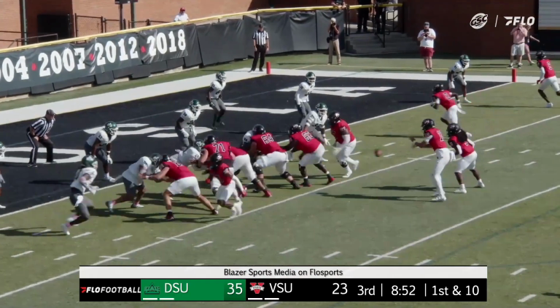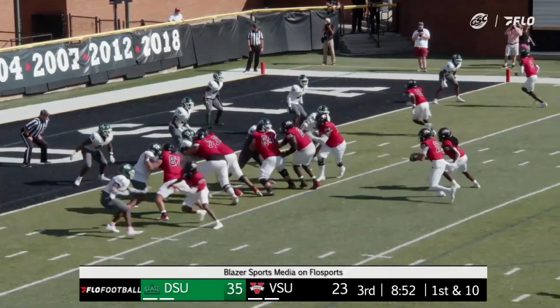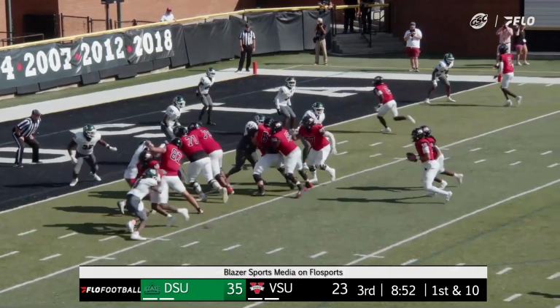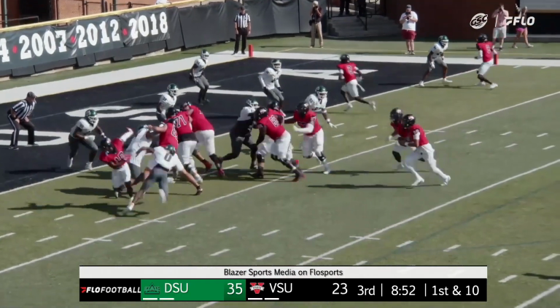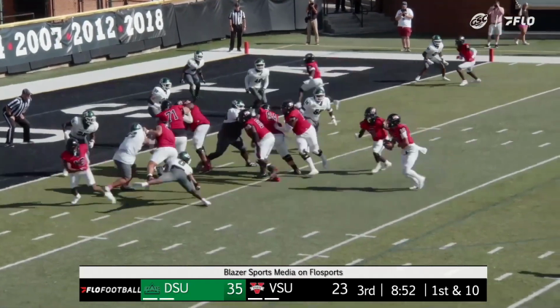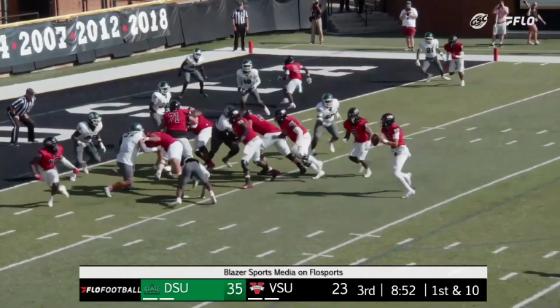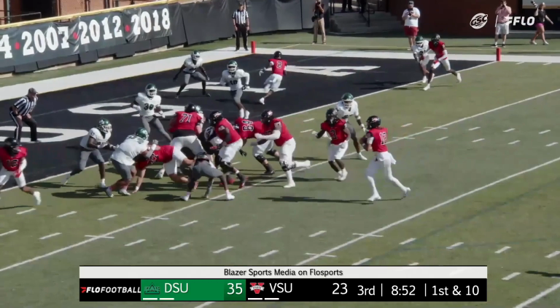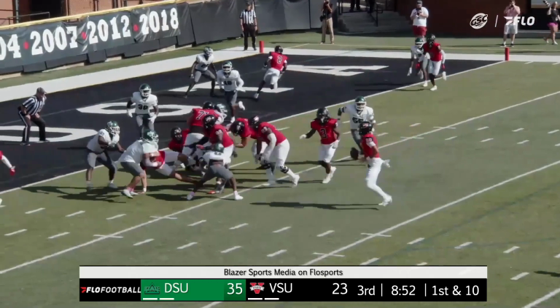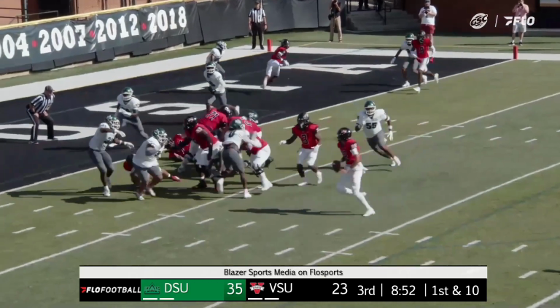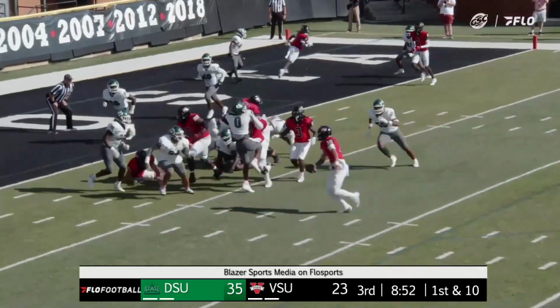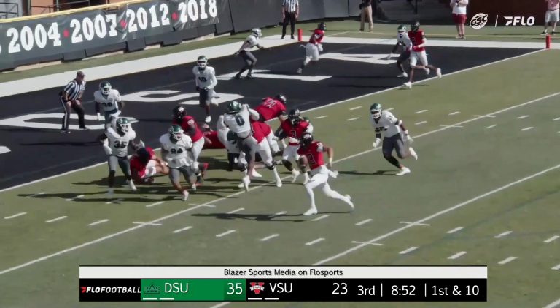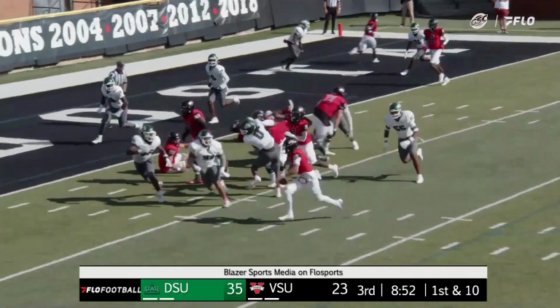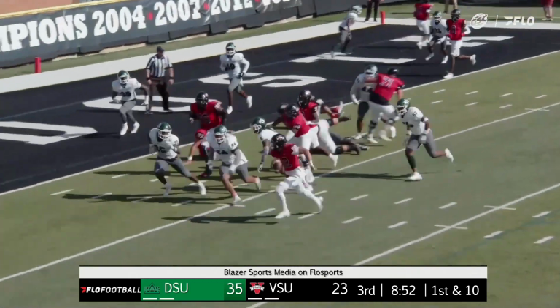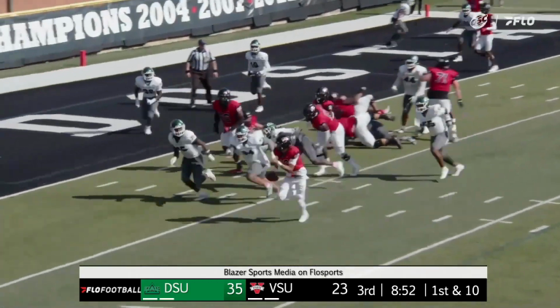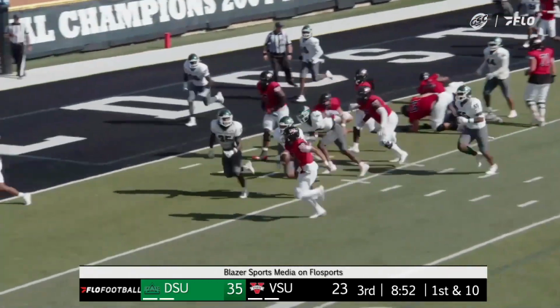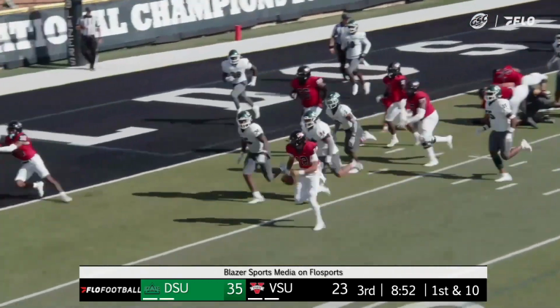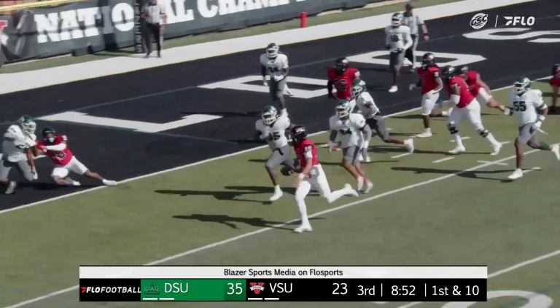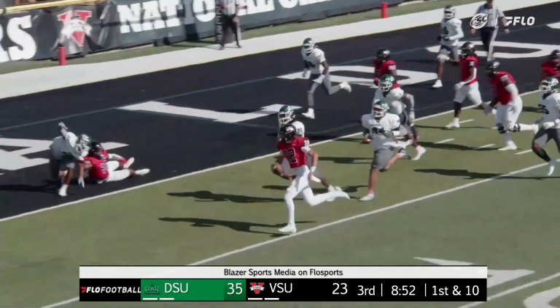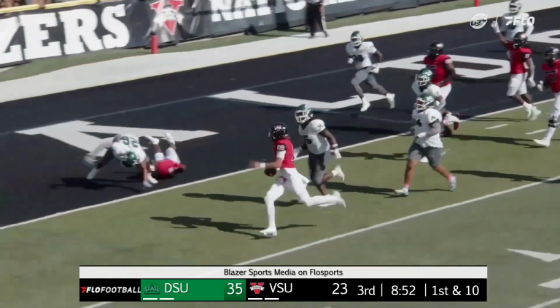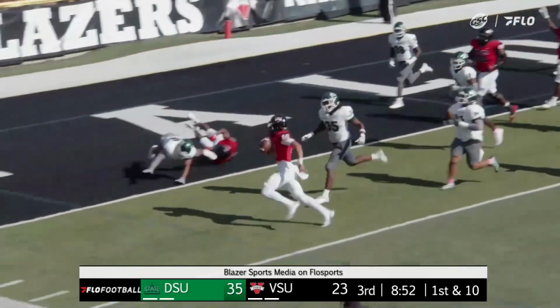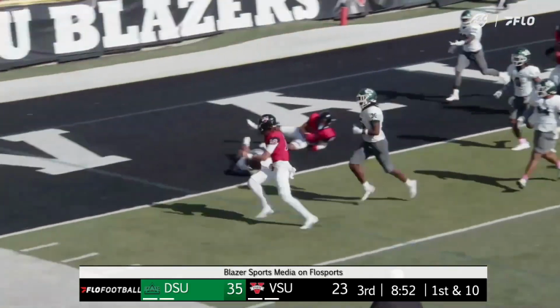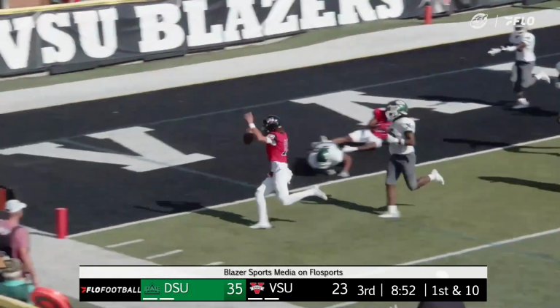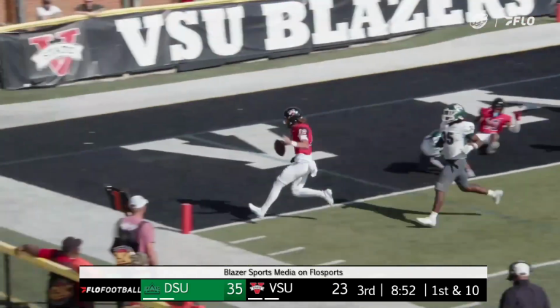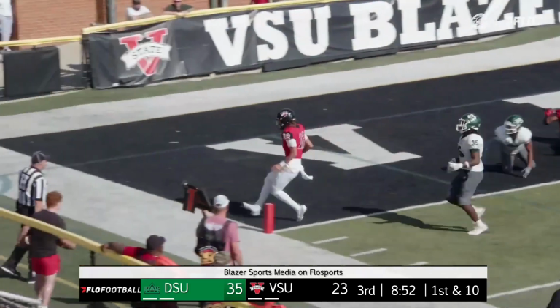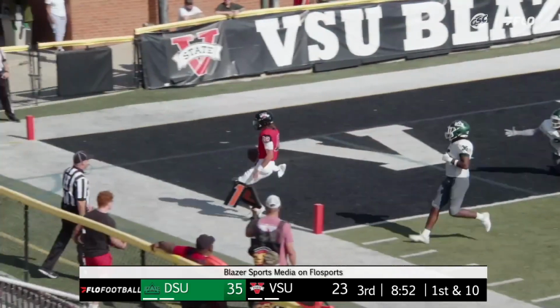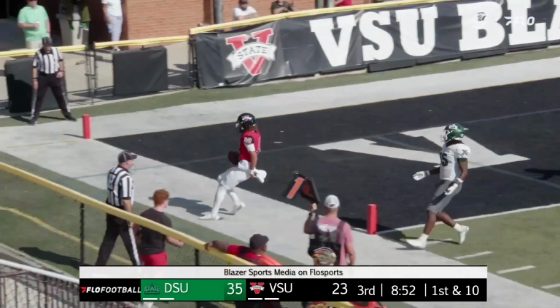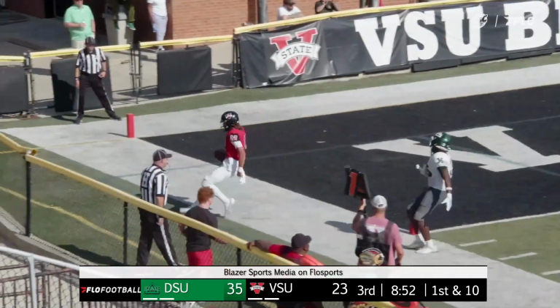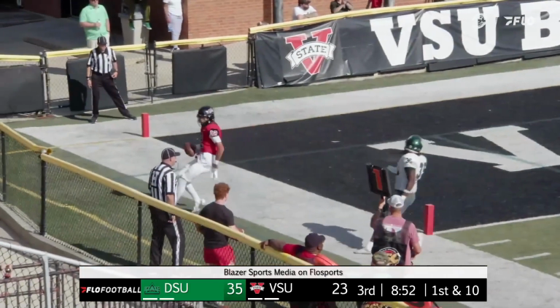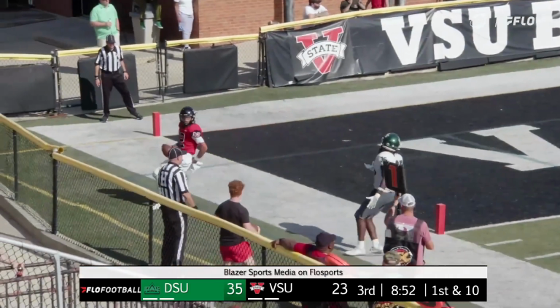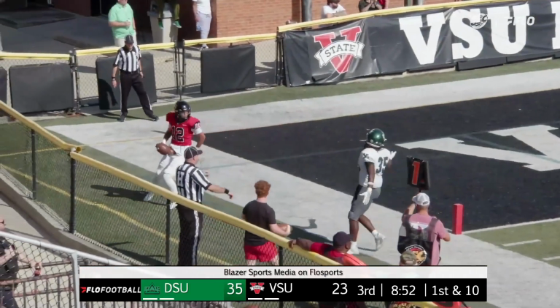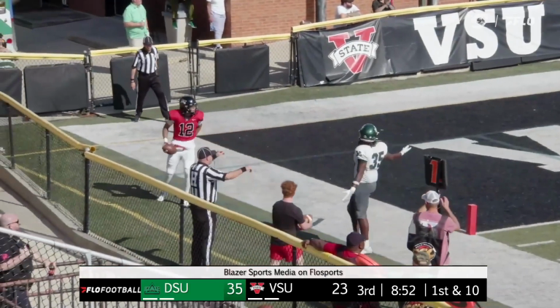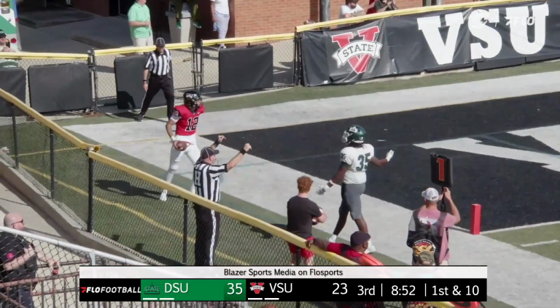That's Gero in motion, going to try to run it right here. Edwards trying to race to the corner — he's going to have the pylon and the two.